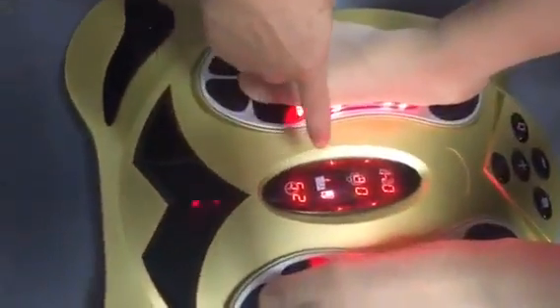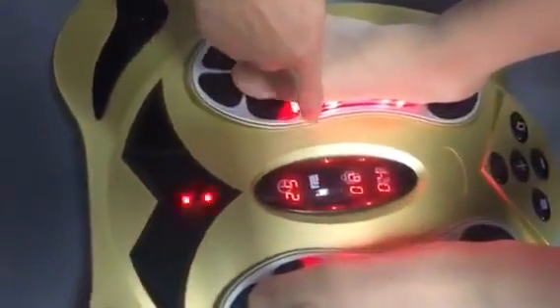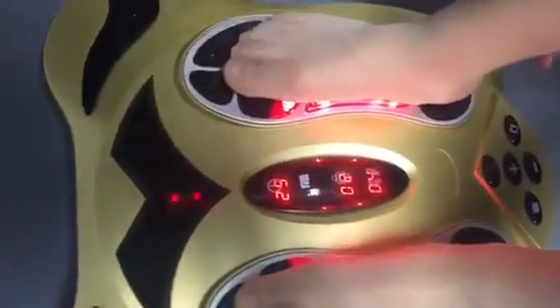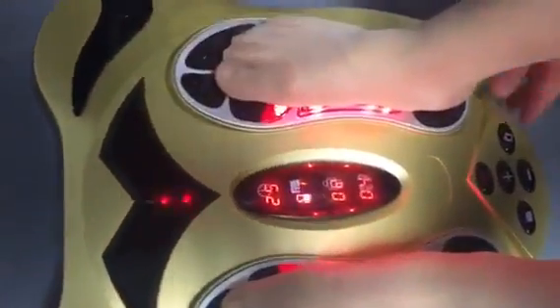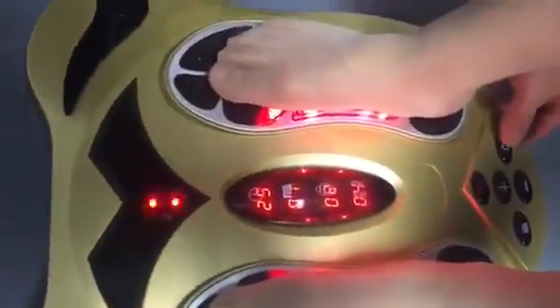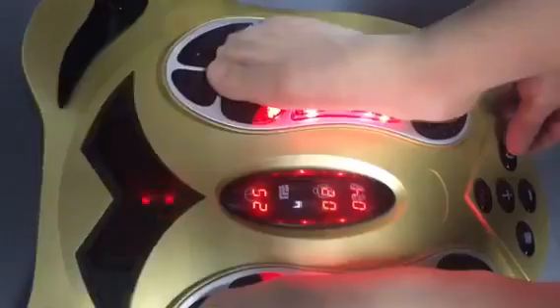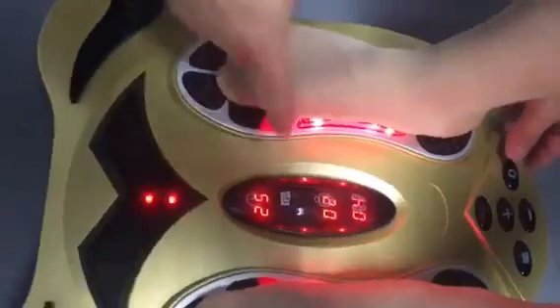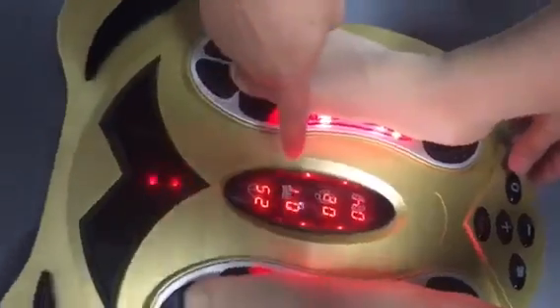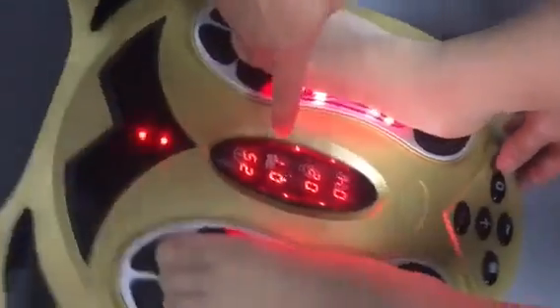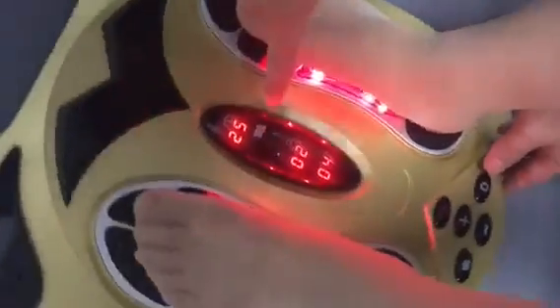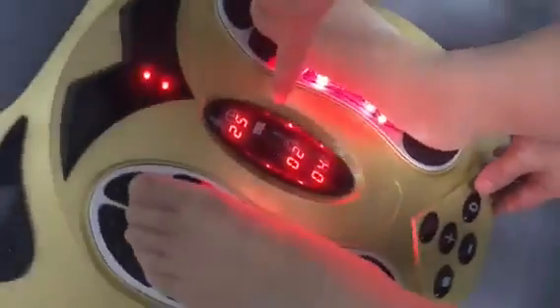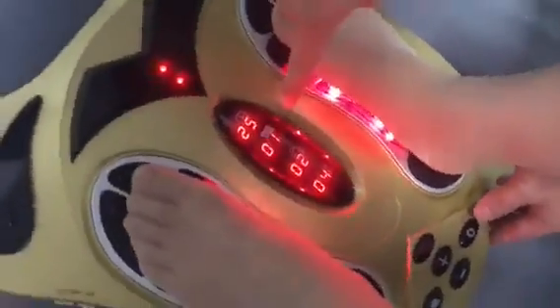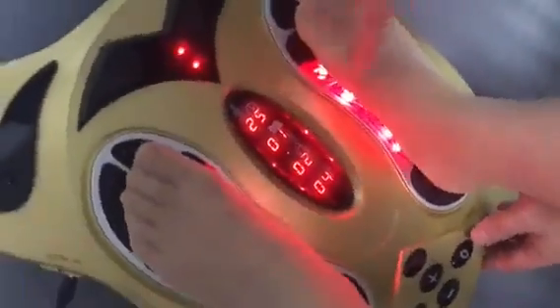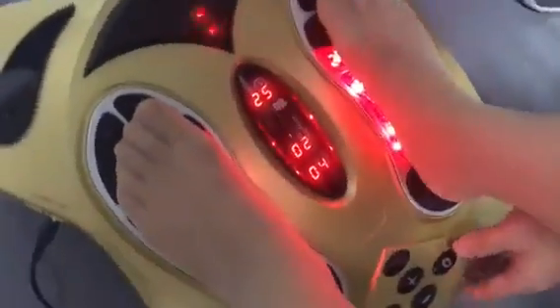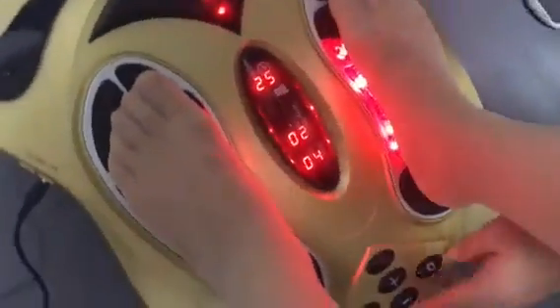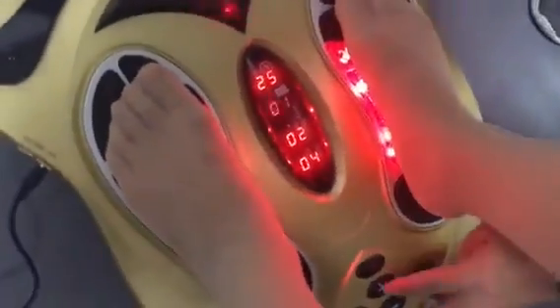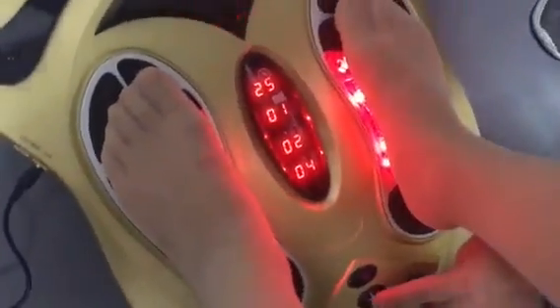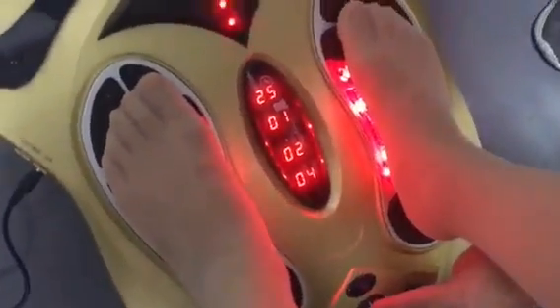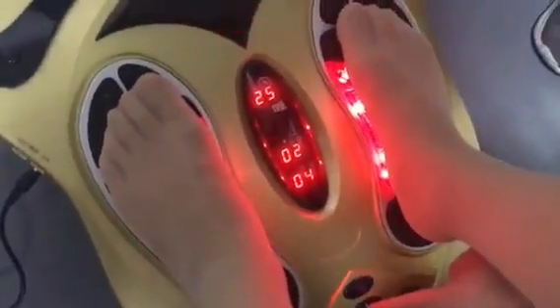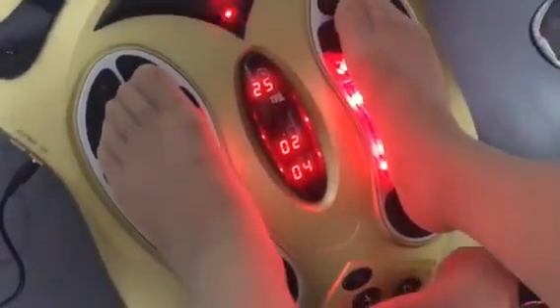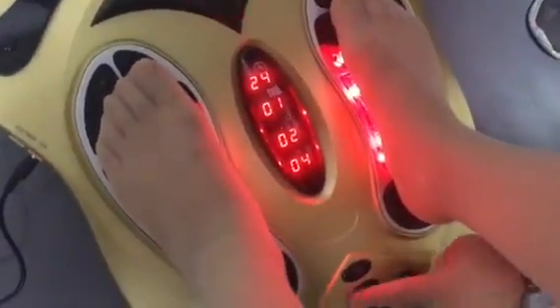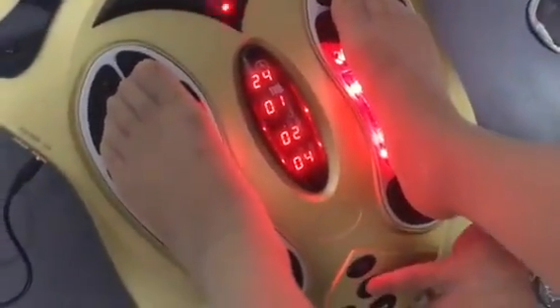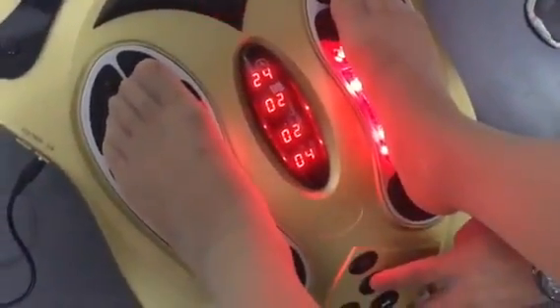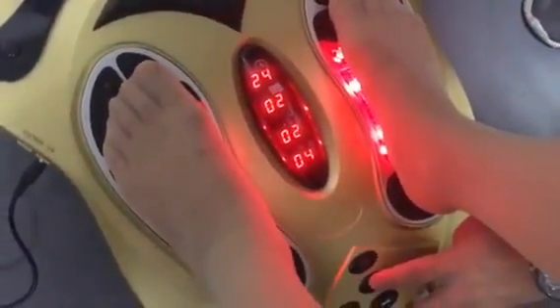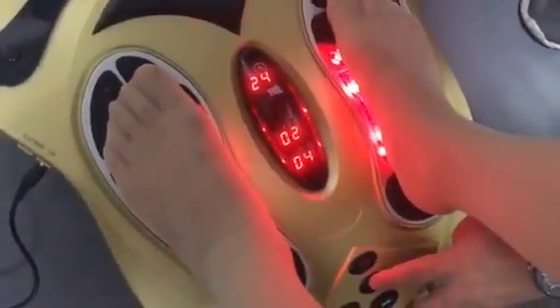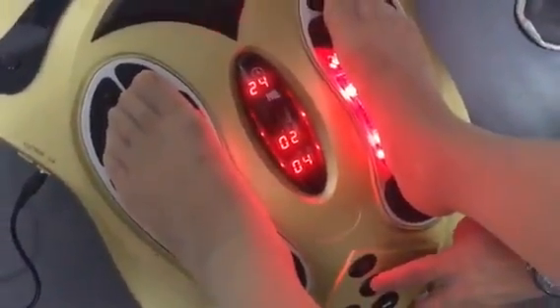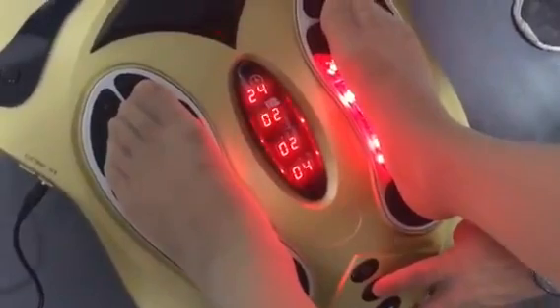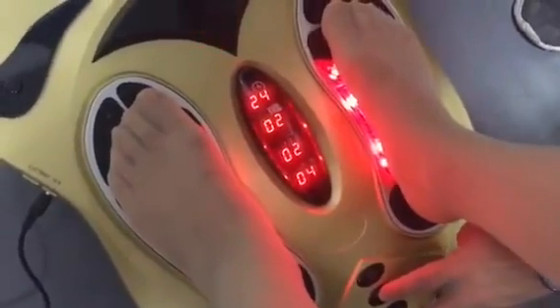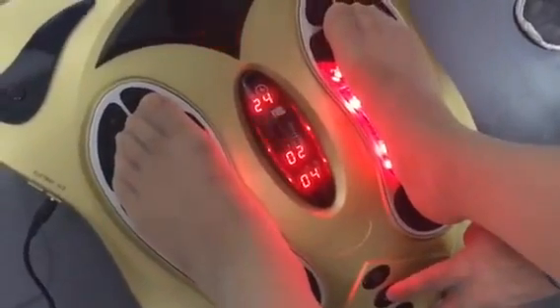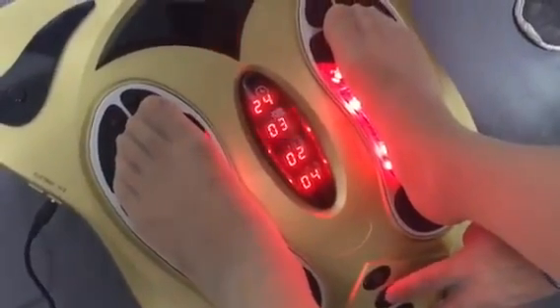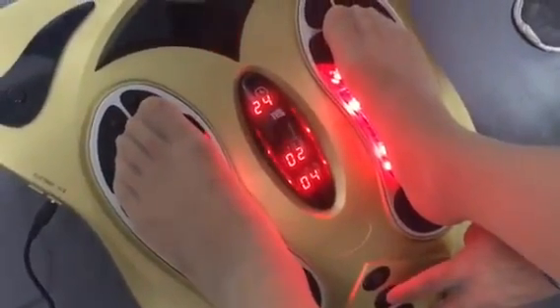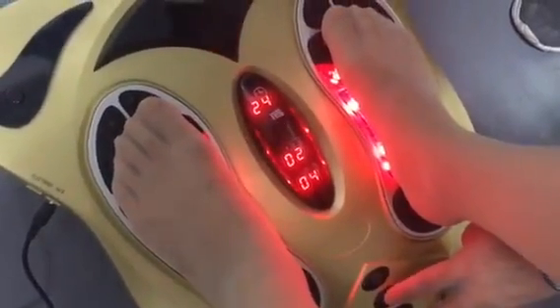Now press this button and the number starts flashing. Then press the plus button to cycle through the options.